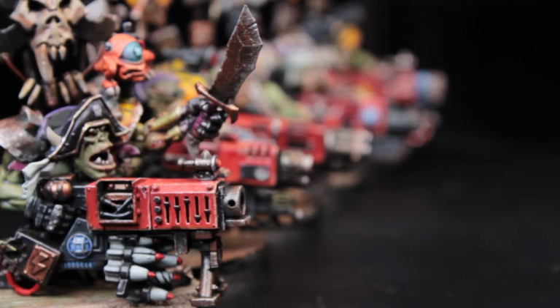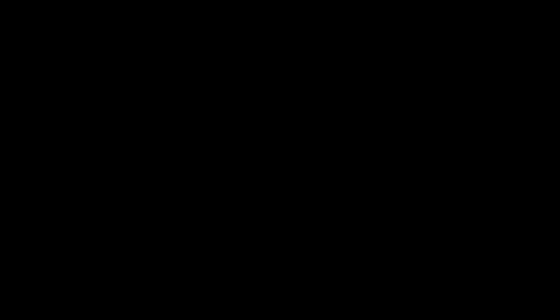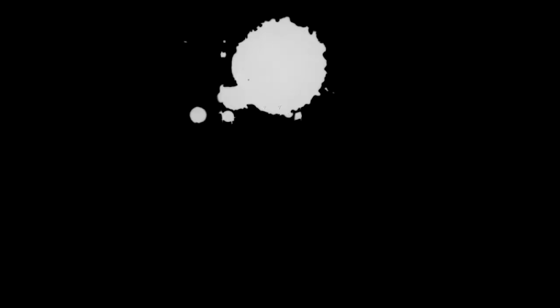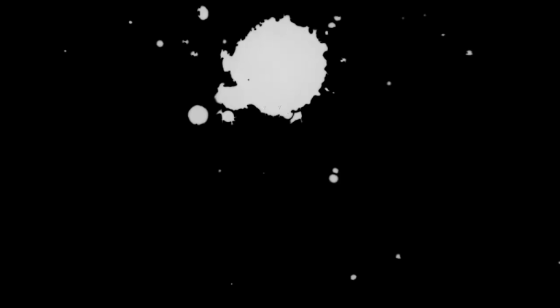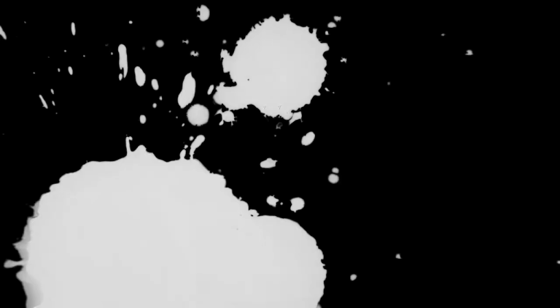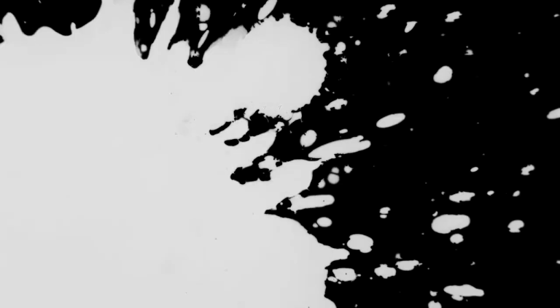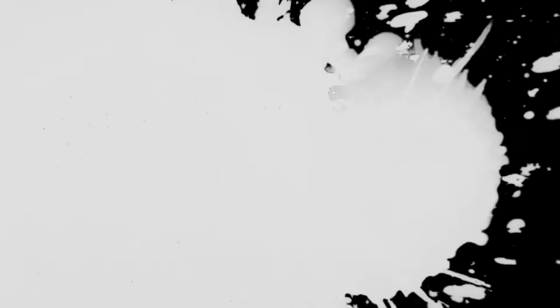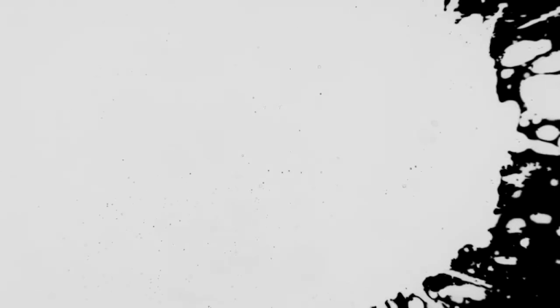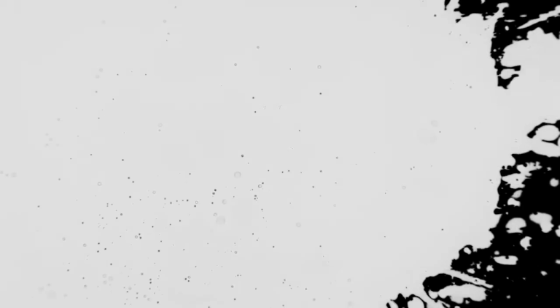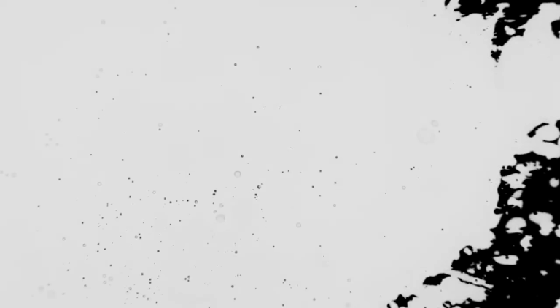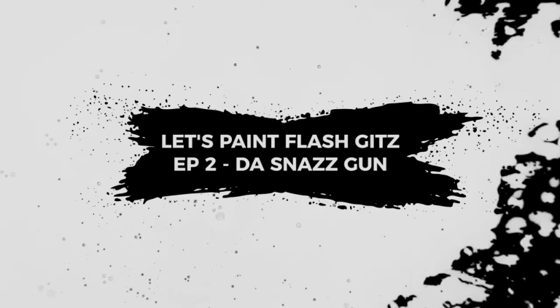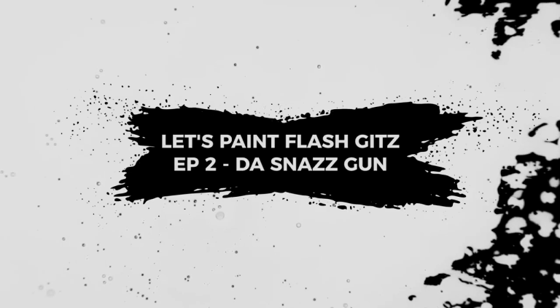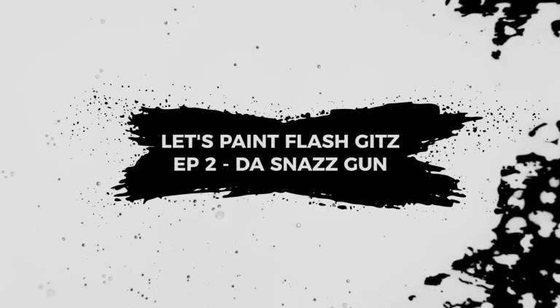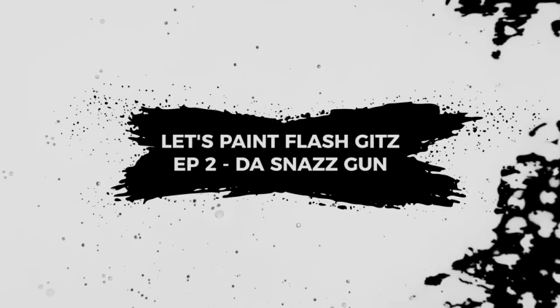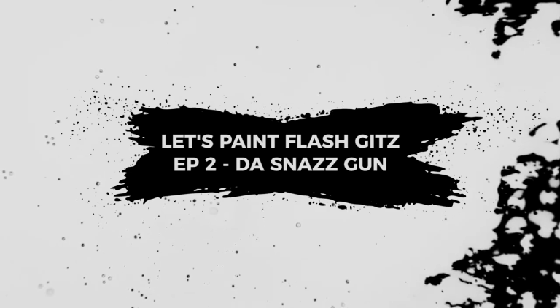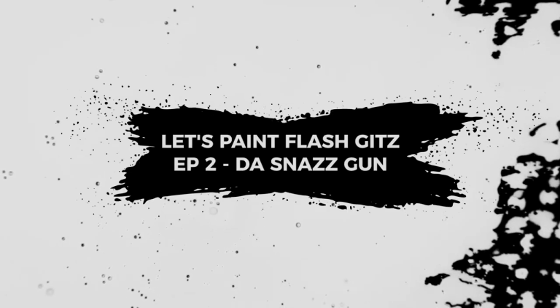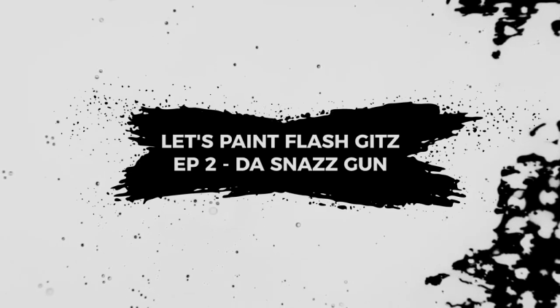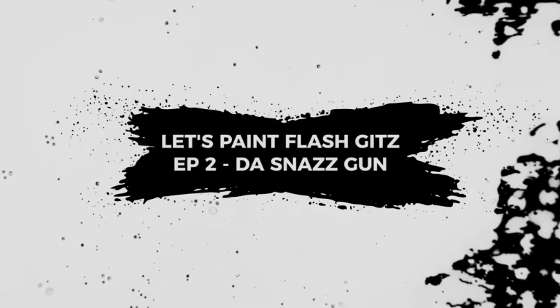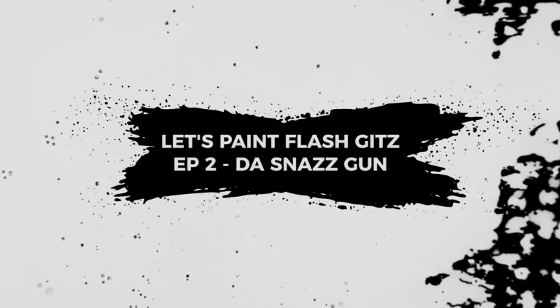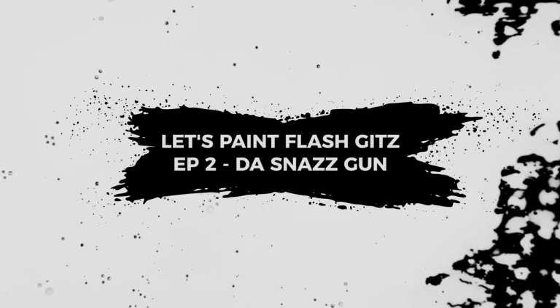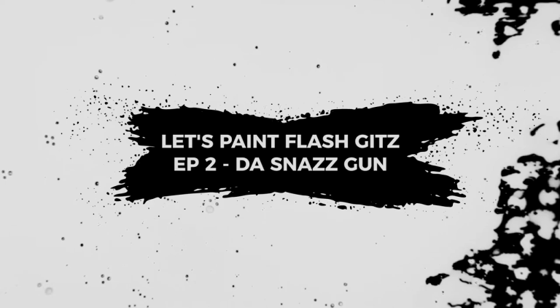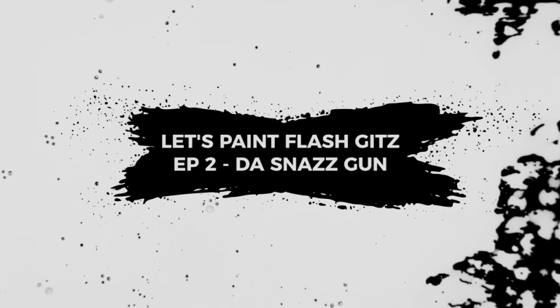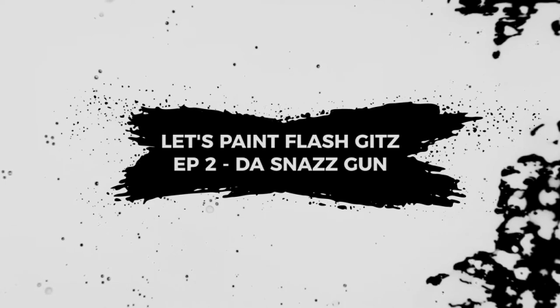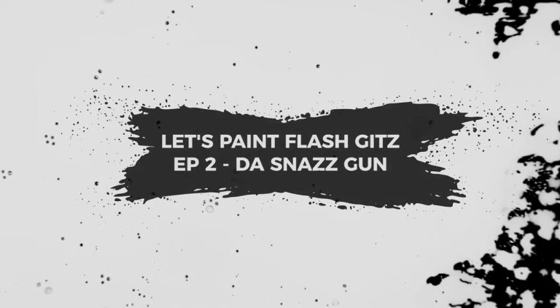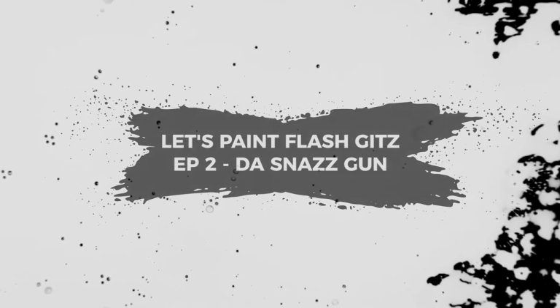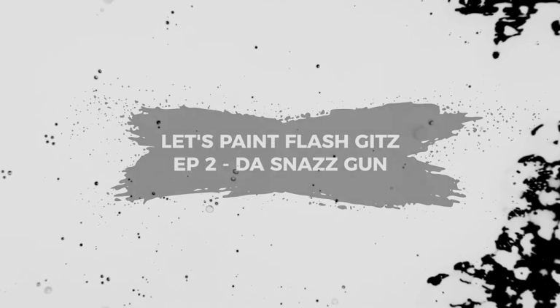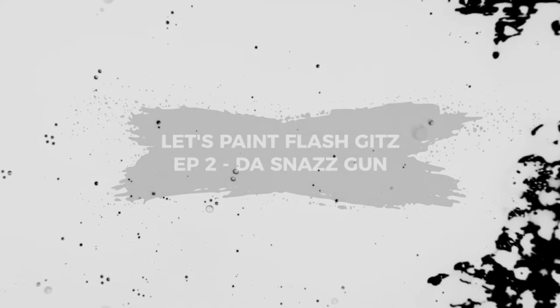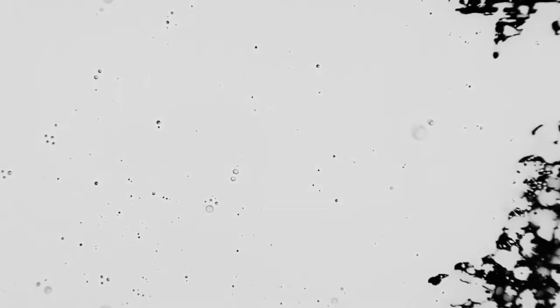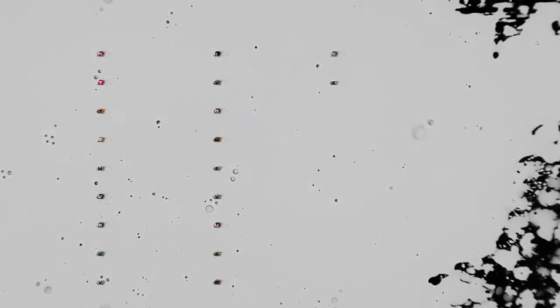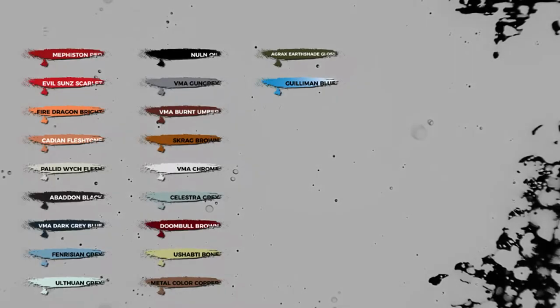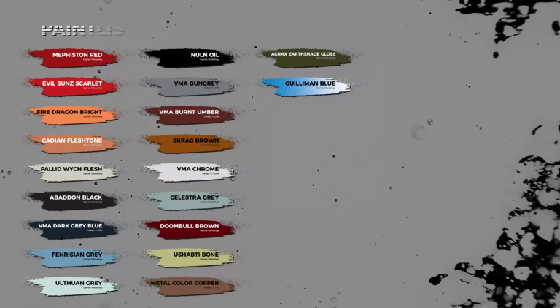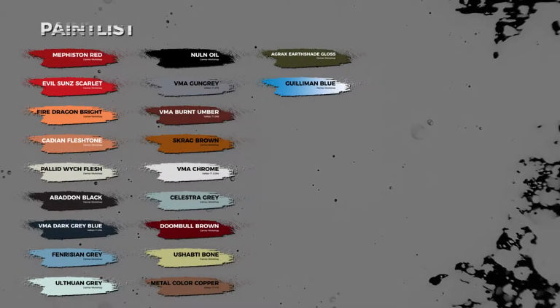Welcome to Robin's Models. This is part two of Let's Paint Flash Kits. Today we're going over the Snazz Gun.